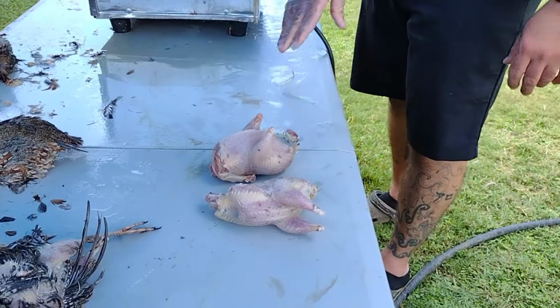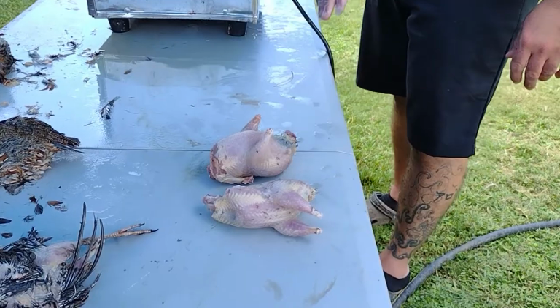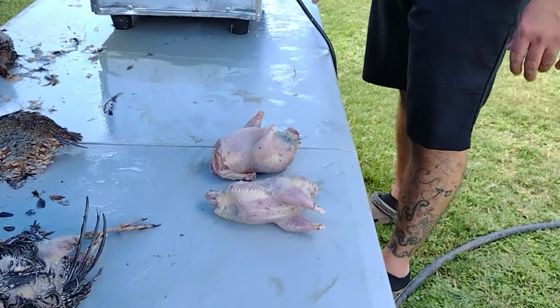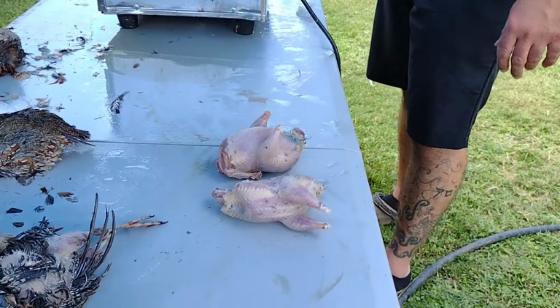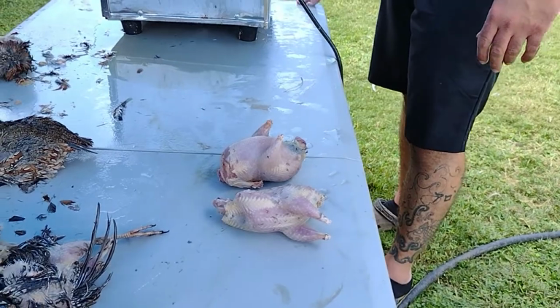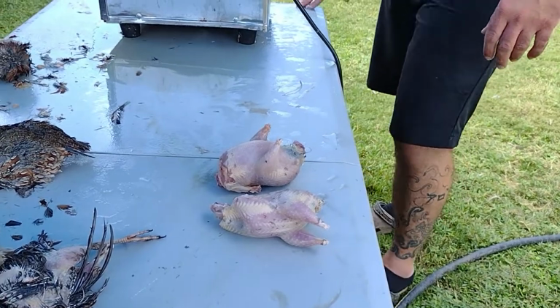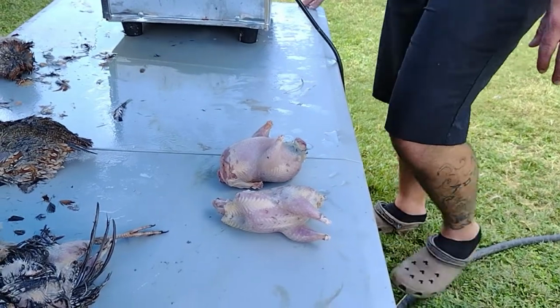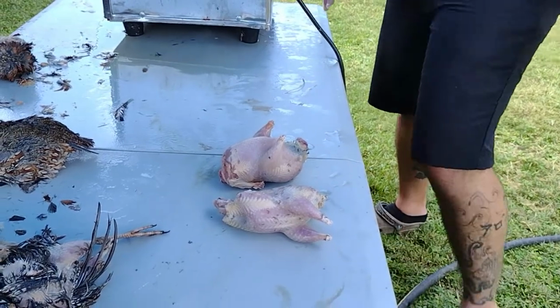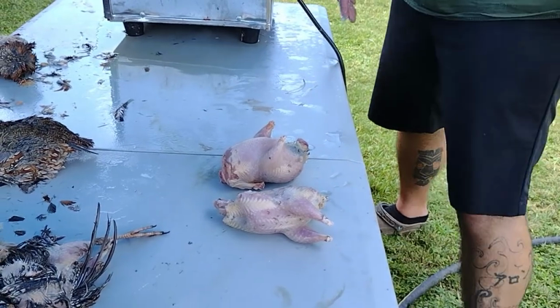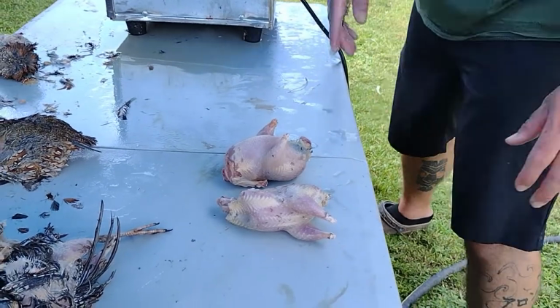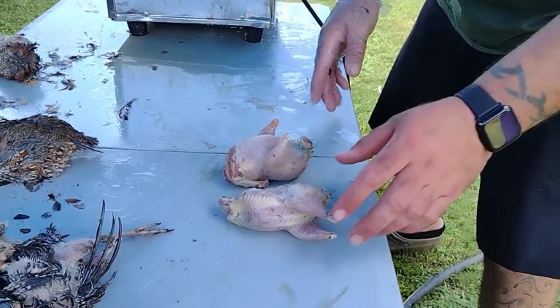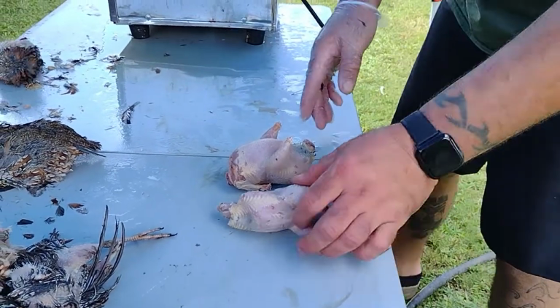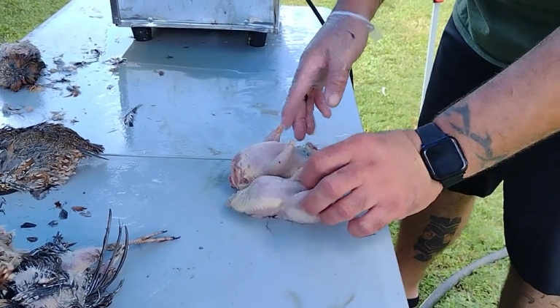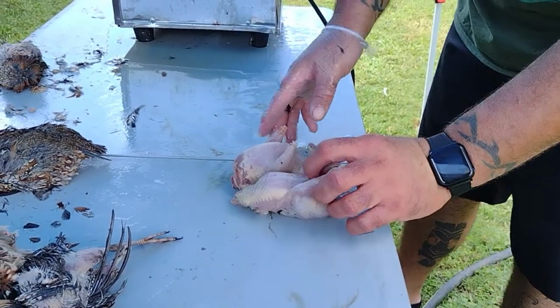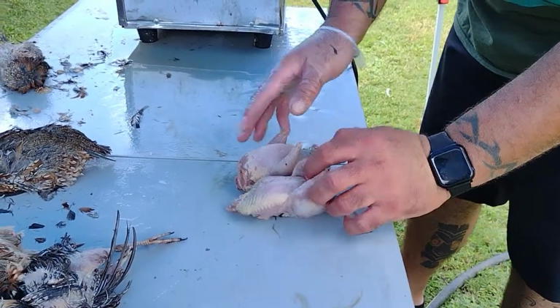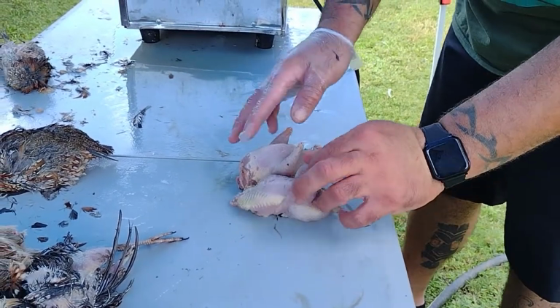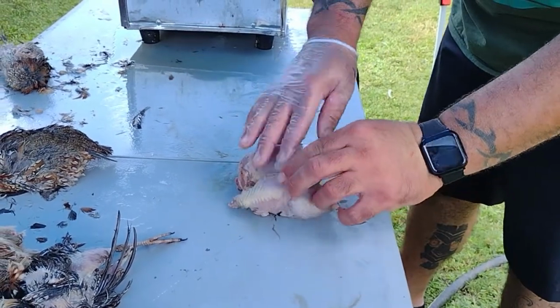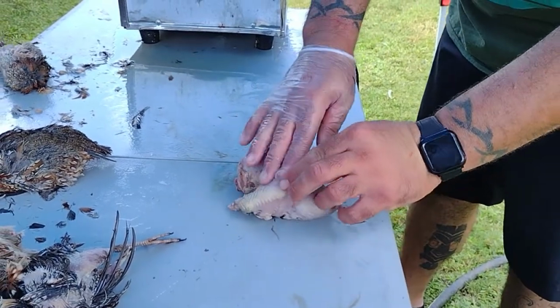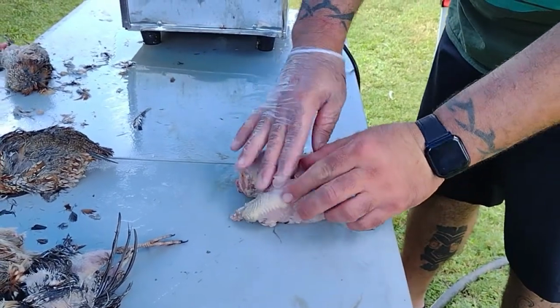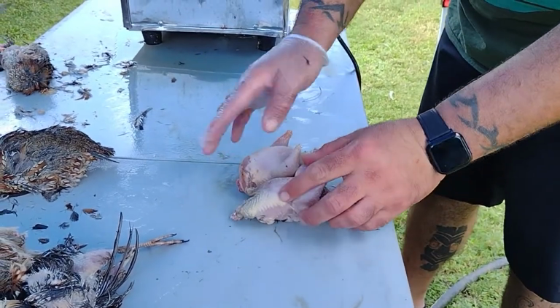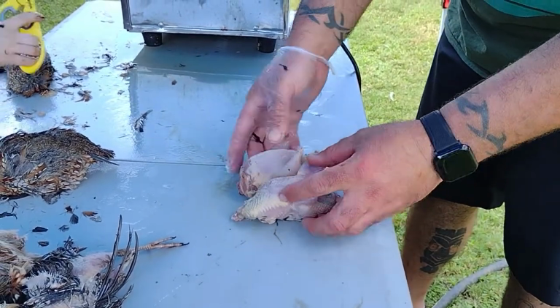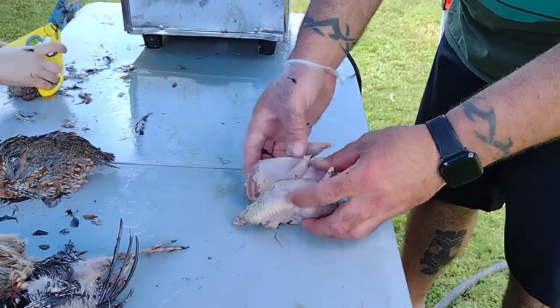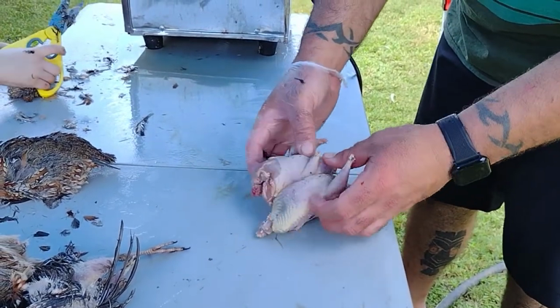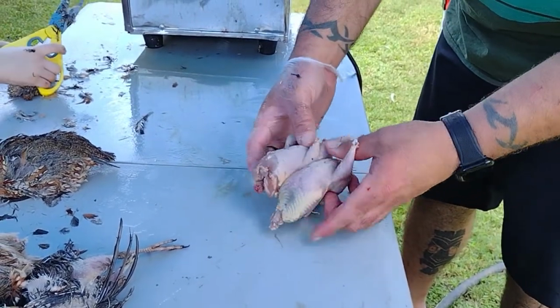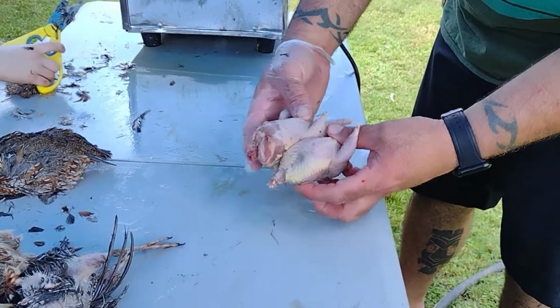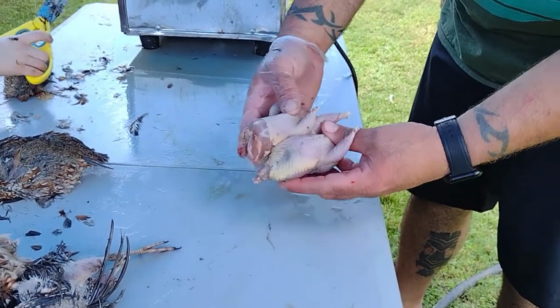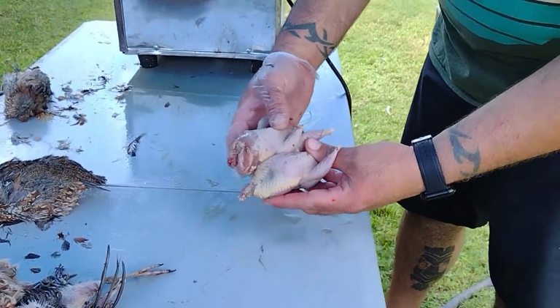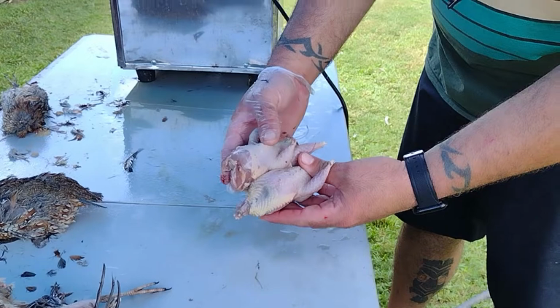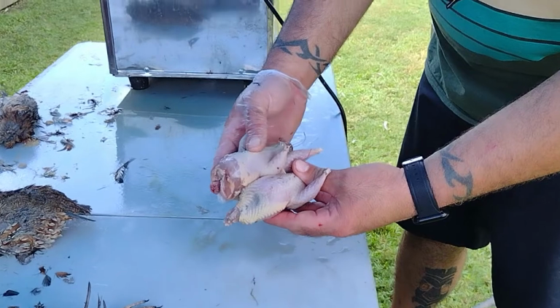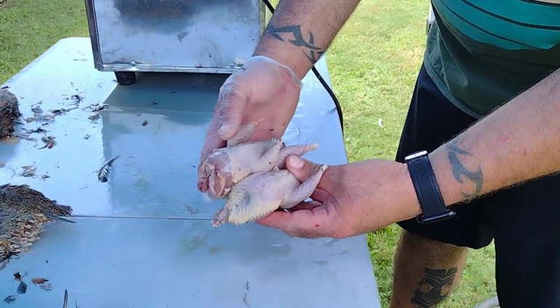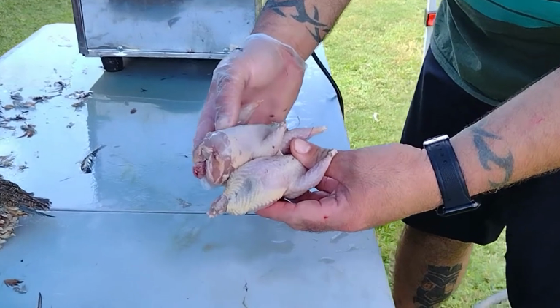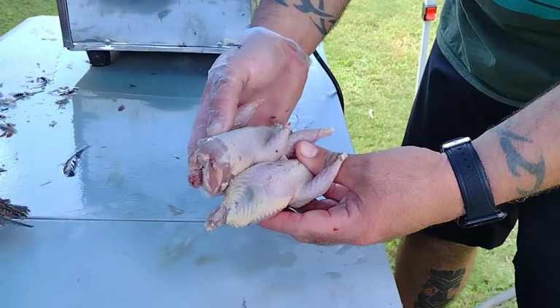Which is which? This is the bobwhite and this is the coturnix. Coturnix.